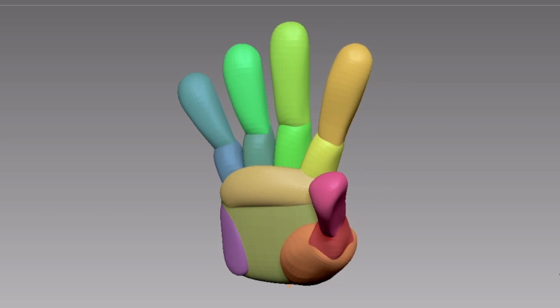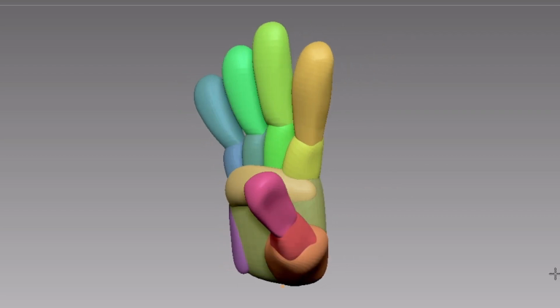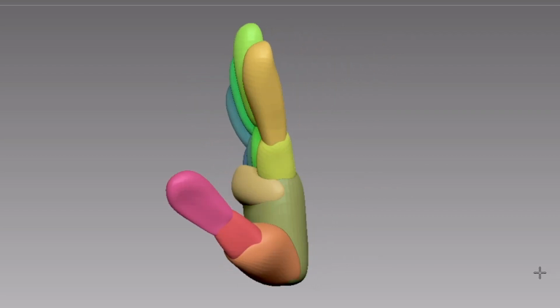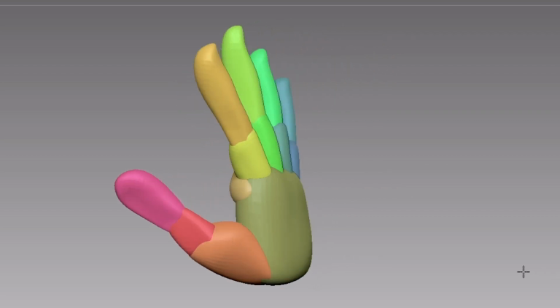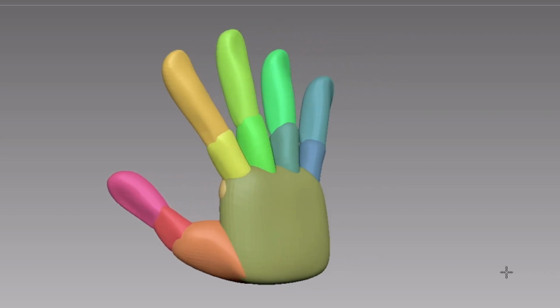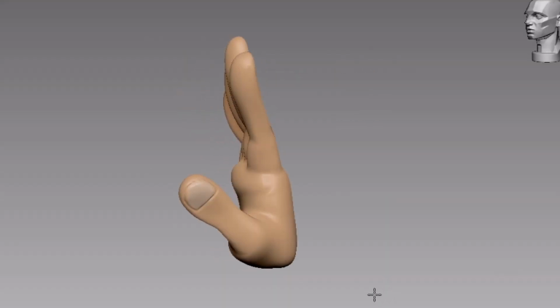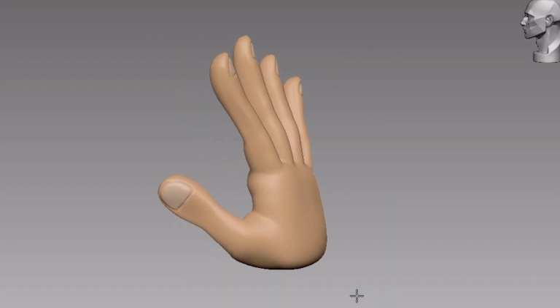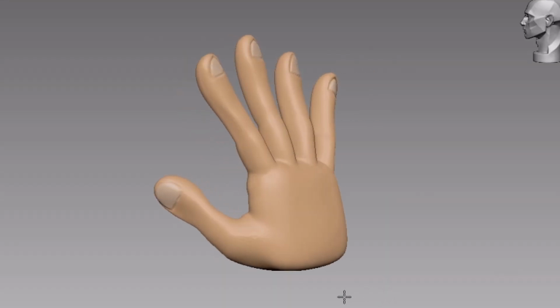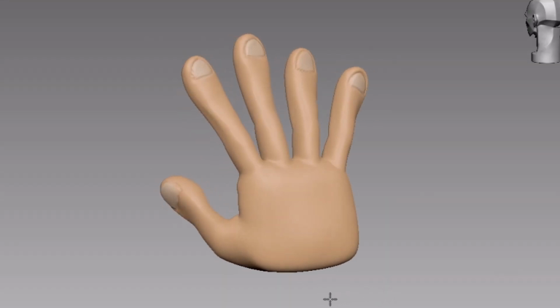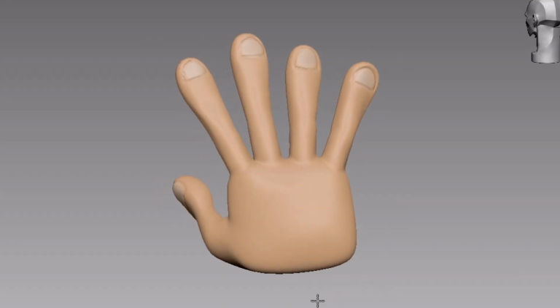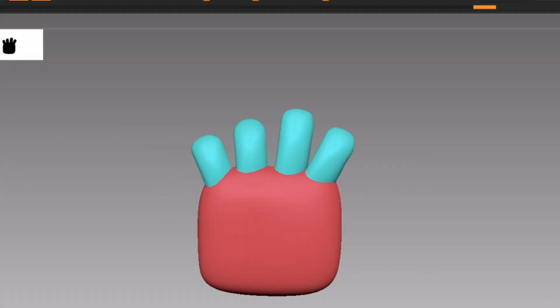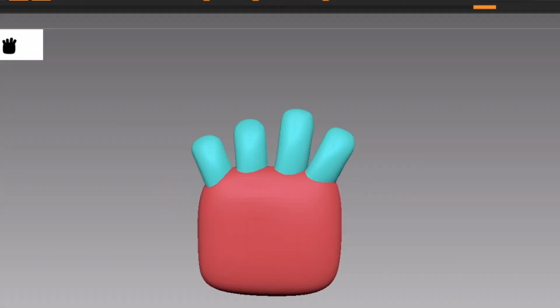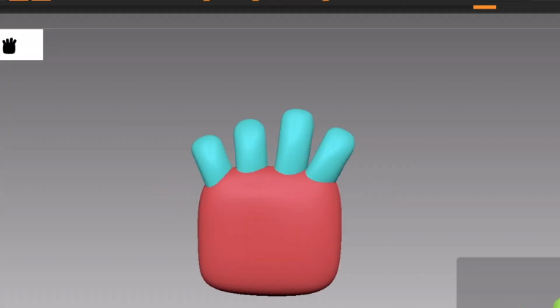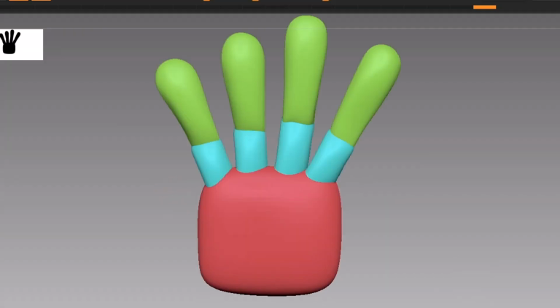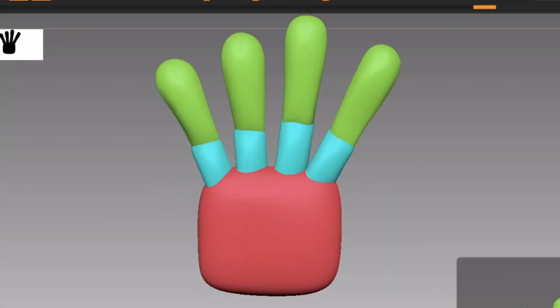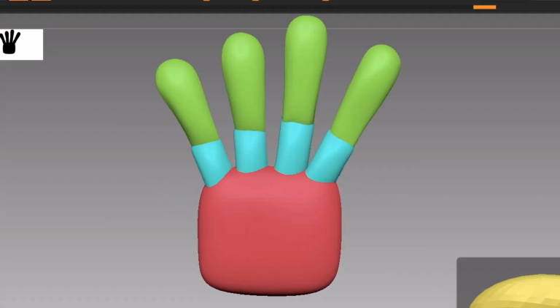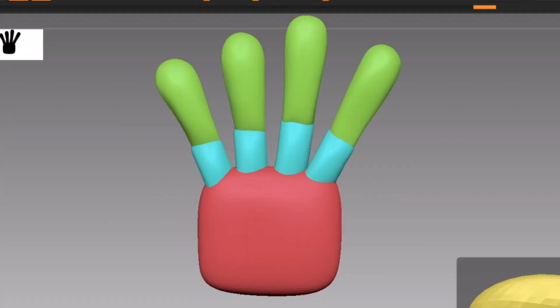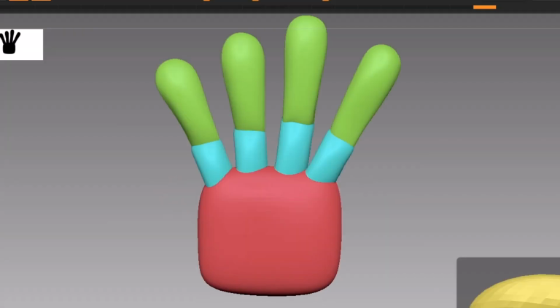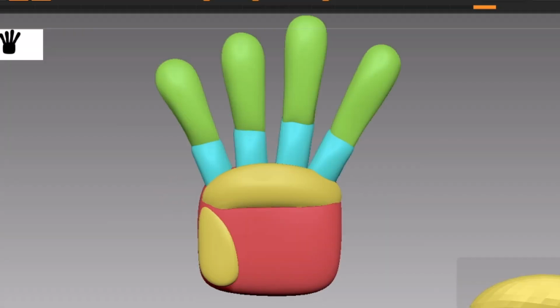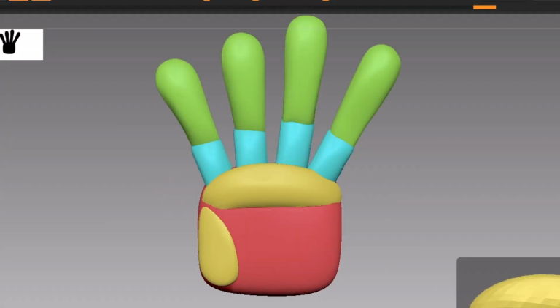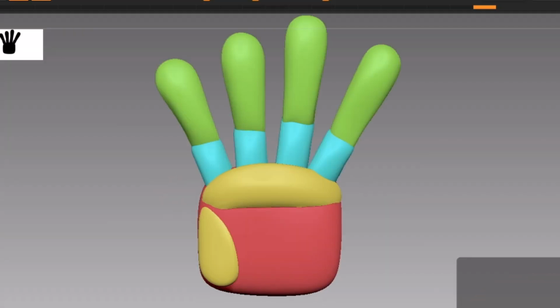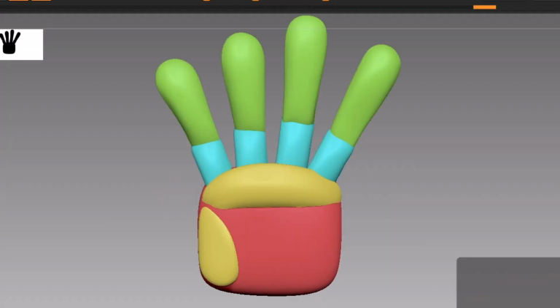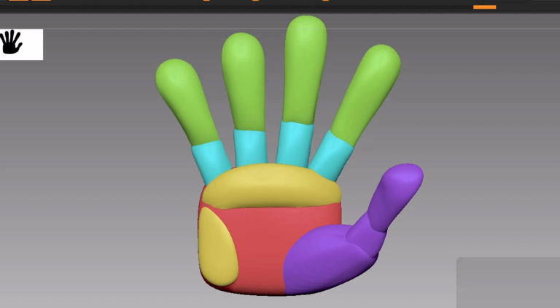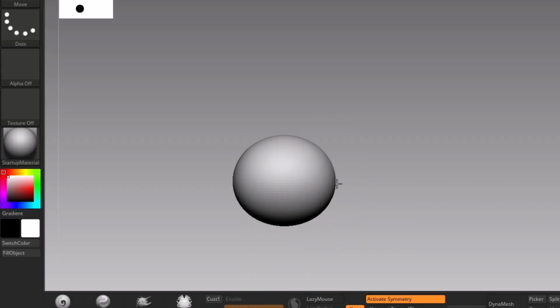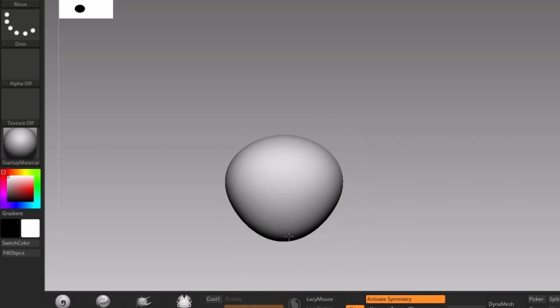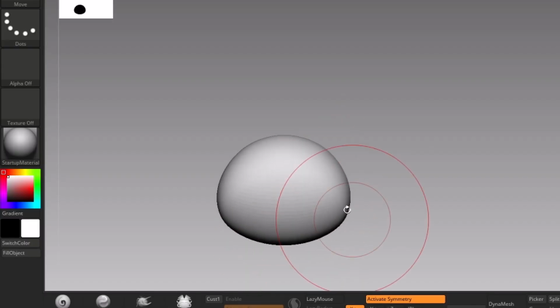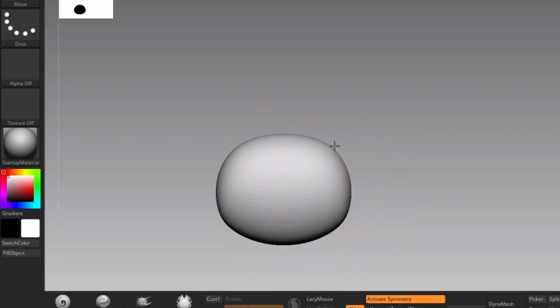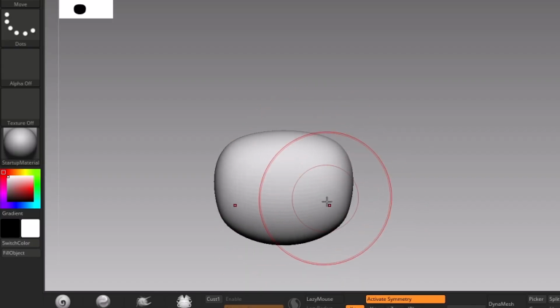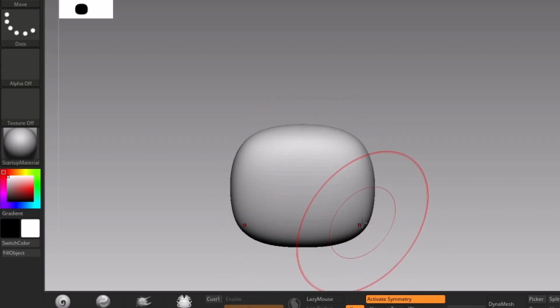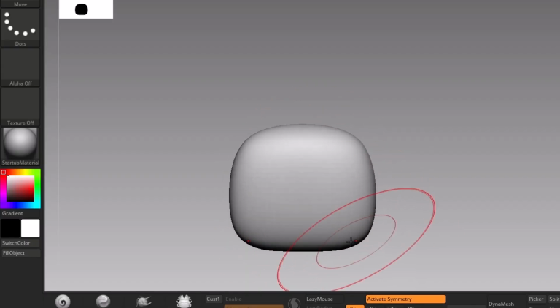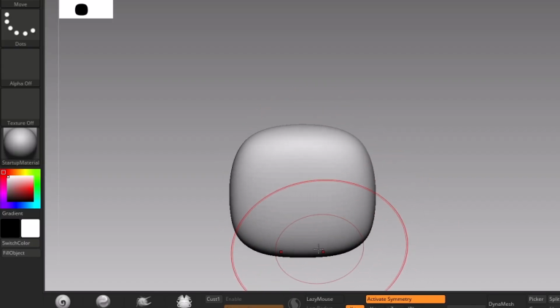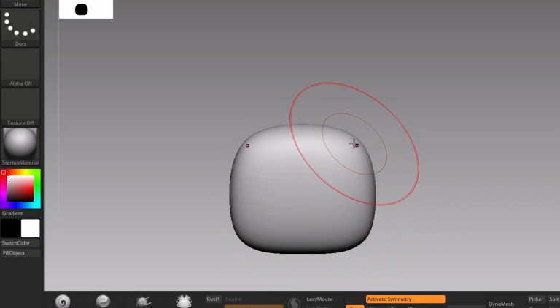How to sculpt a stylized hand. The hand is usually divided into simple forms. Start by making a square shape for the palm.